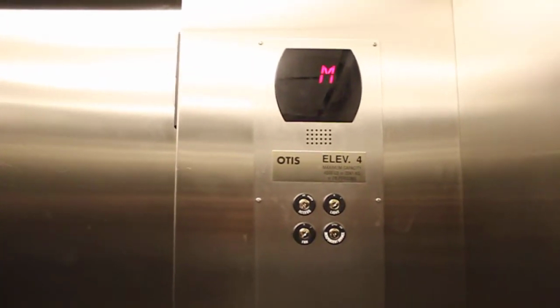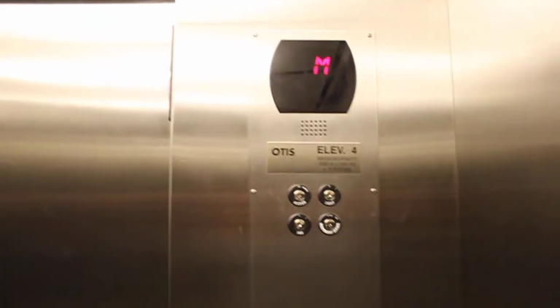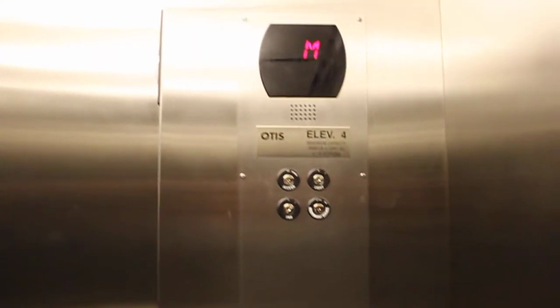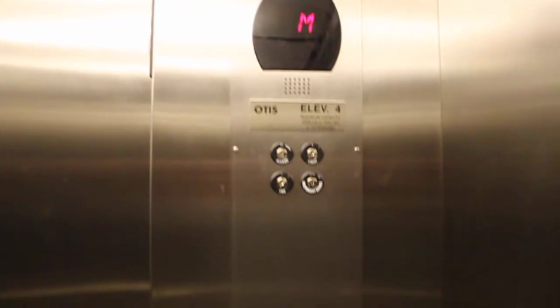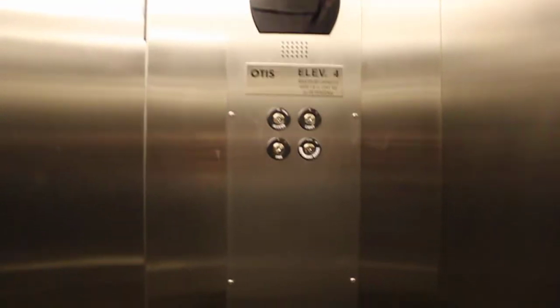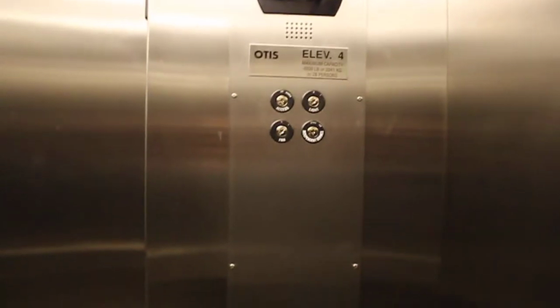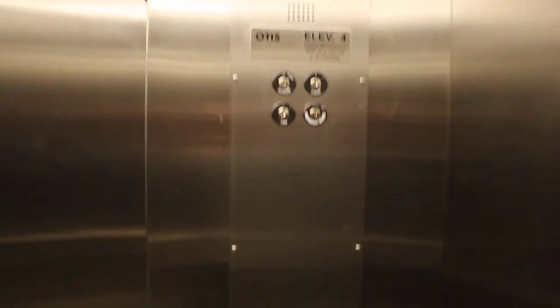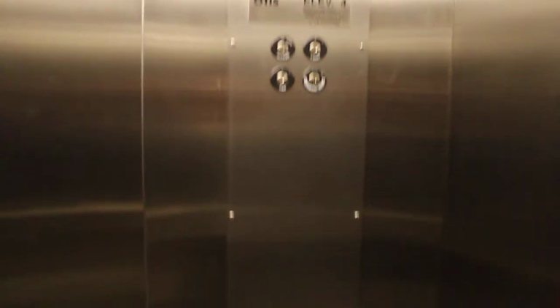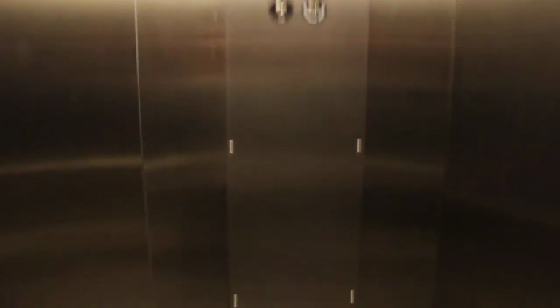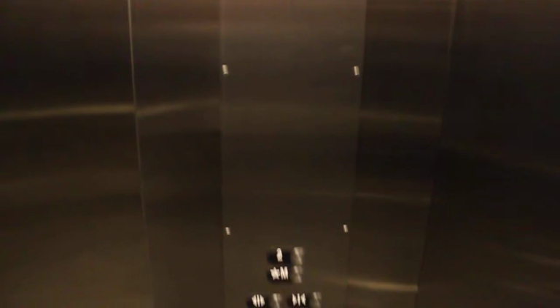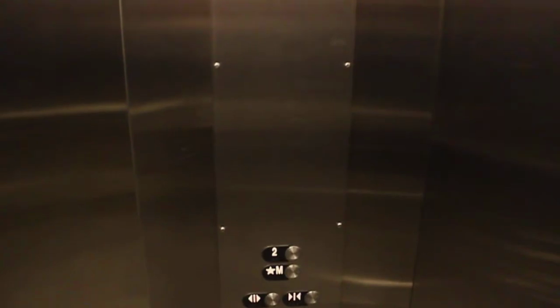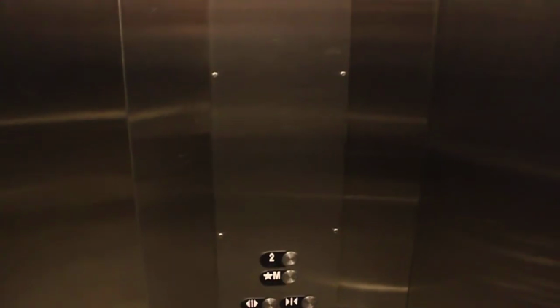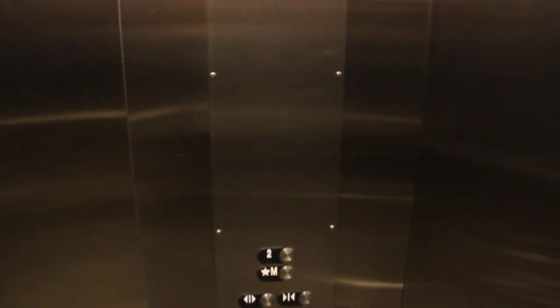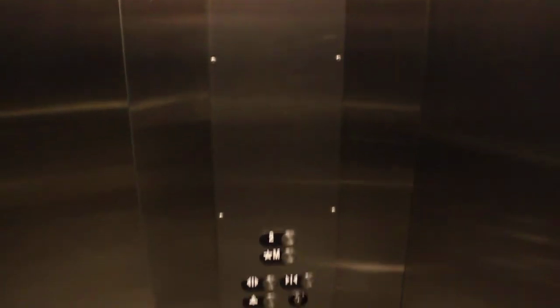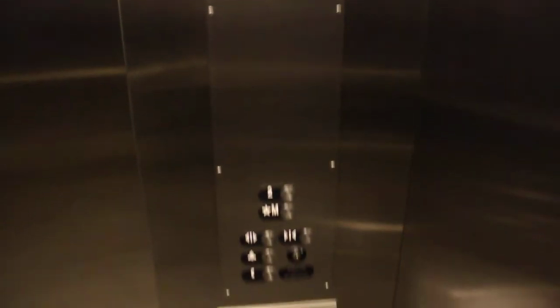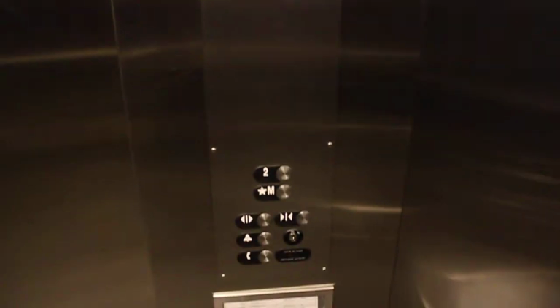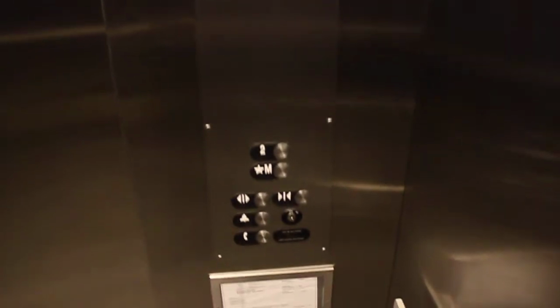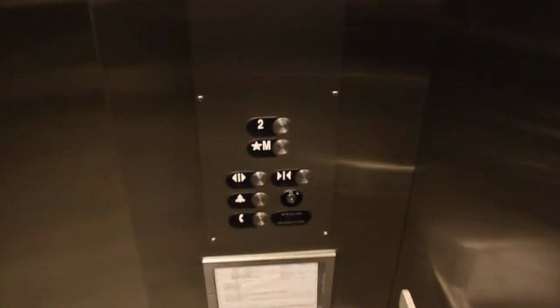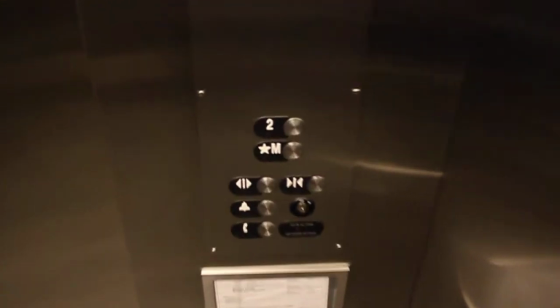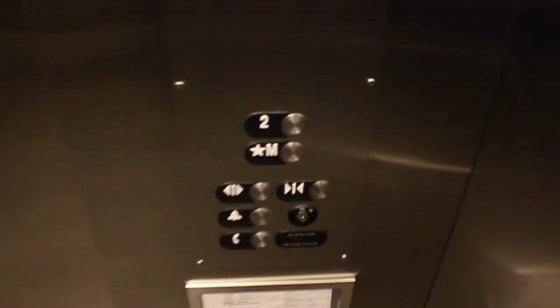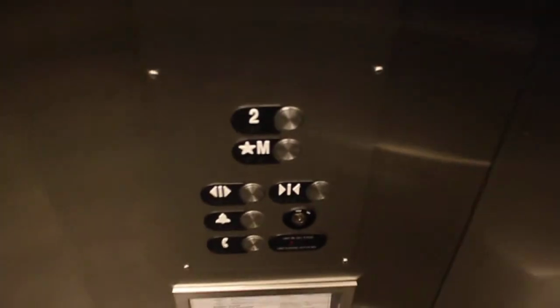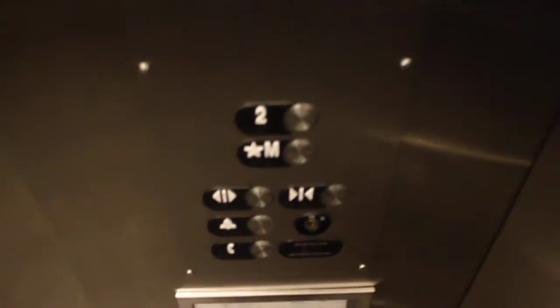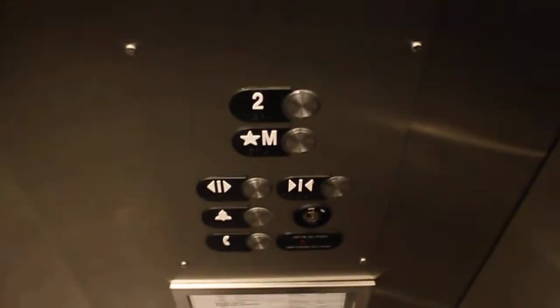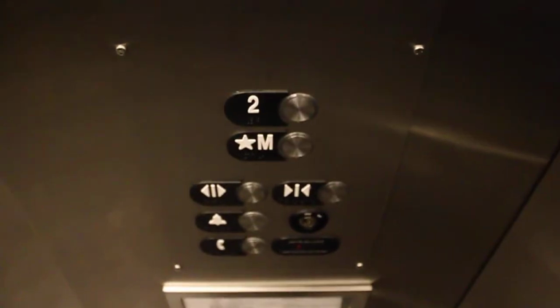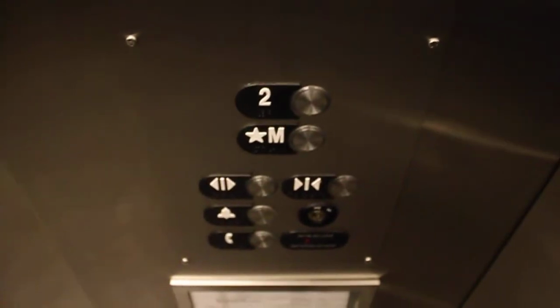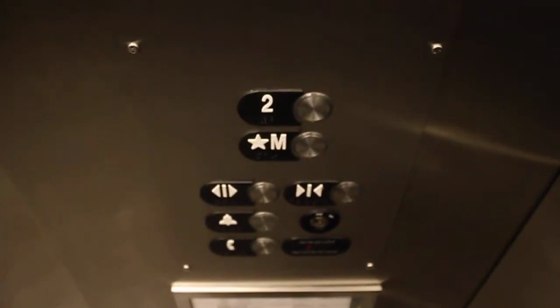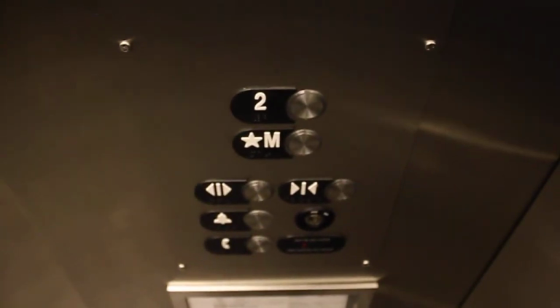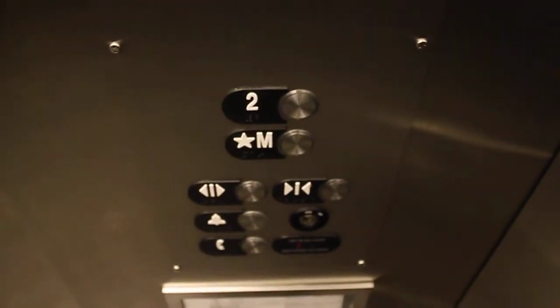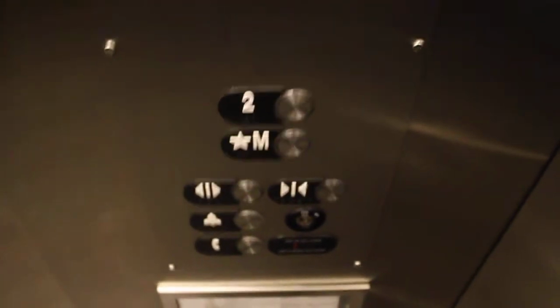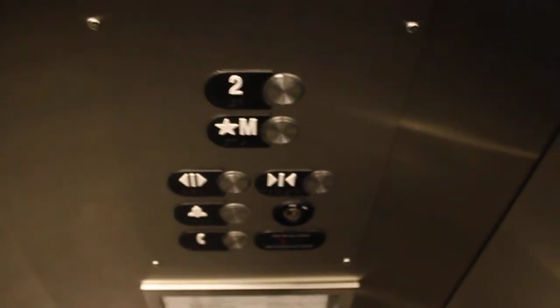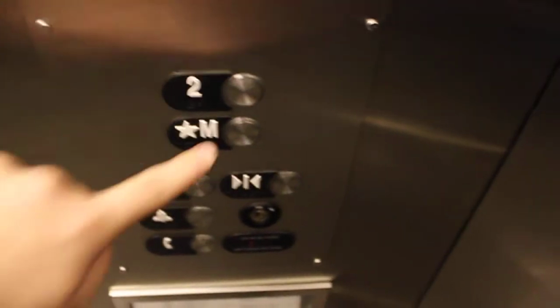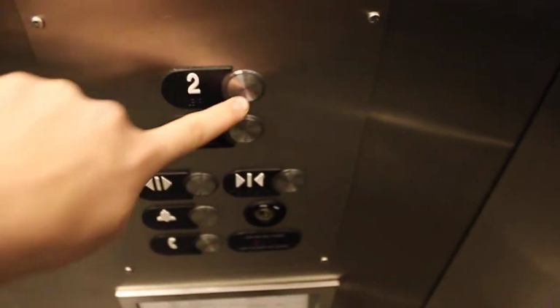It's for a wheelchair, going to the Keystone Centre. Let's go to floor 2.